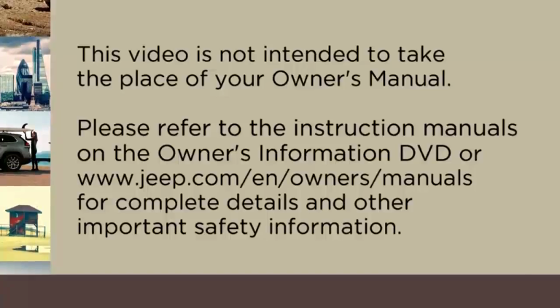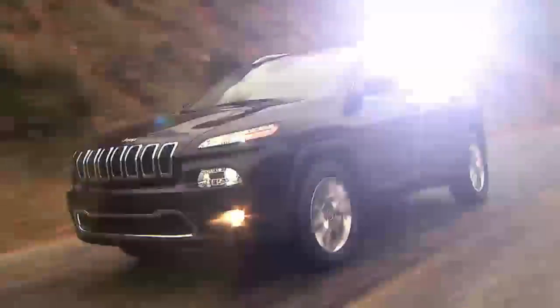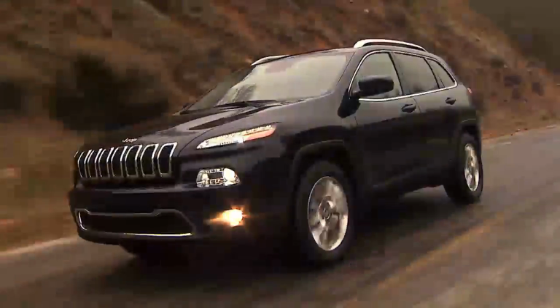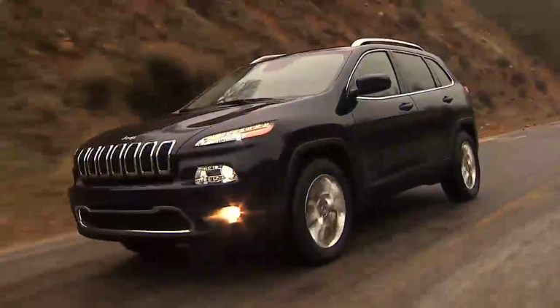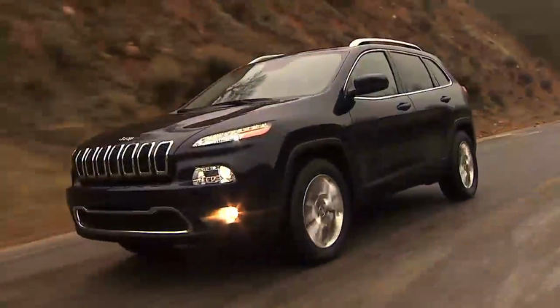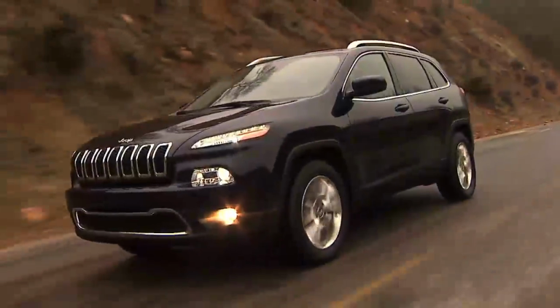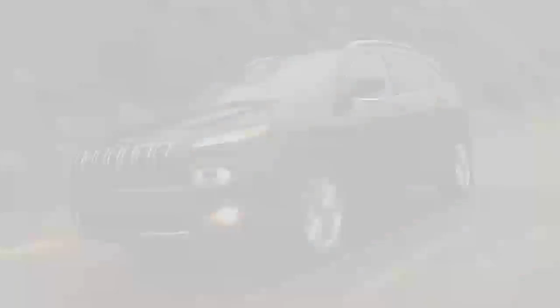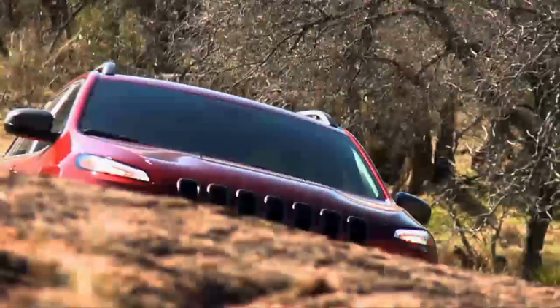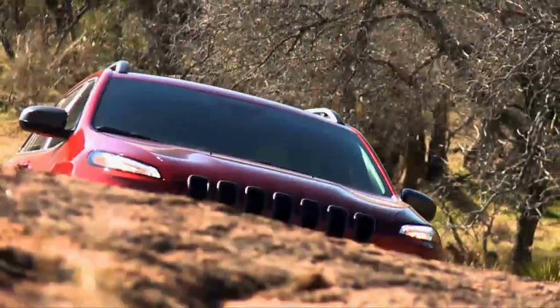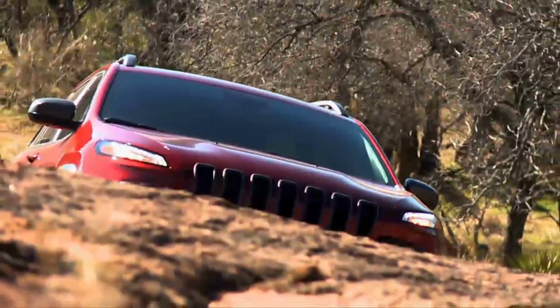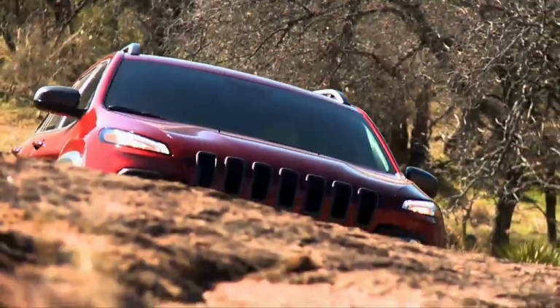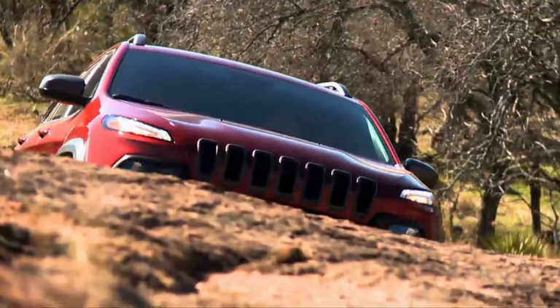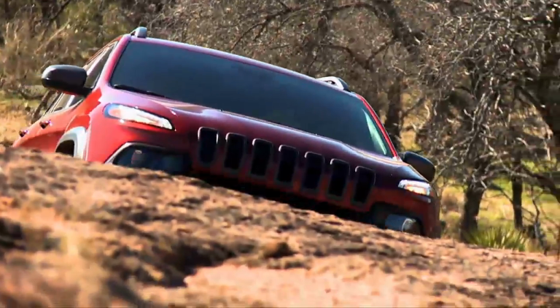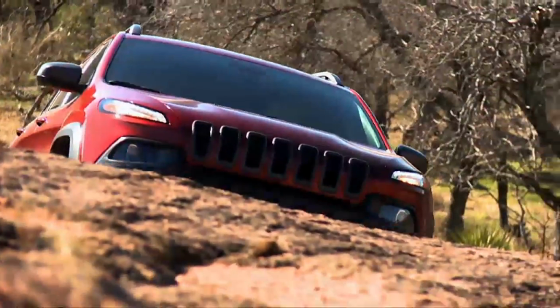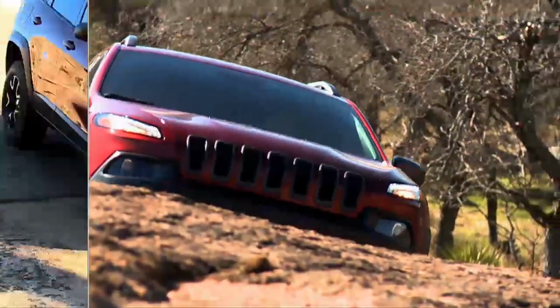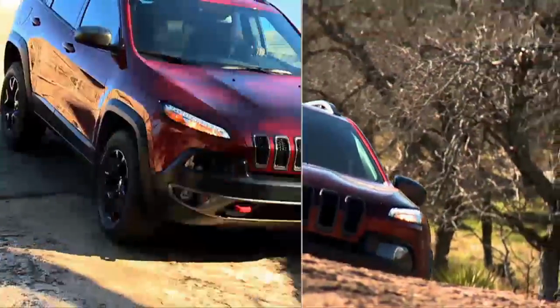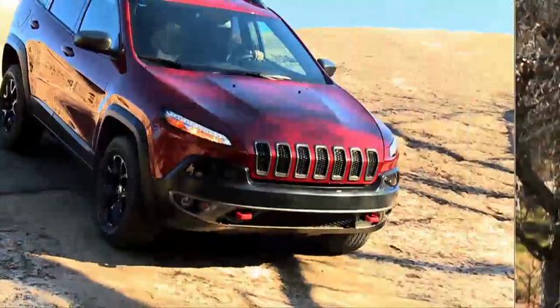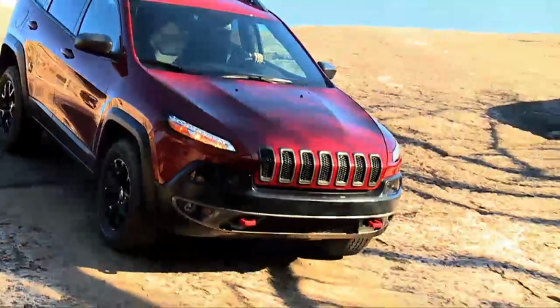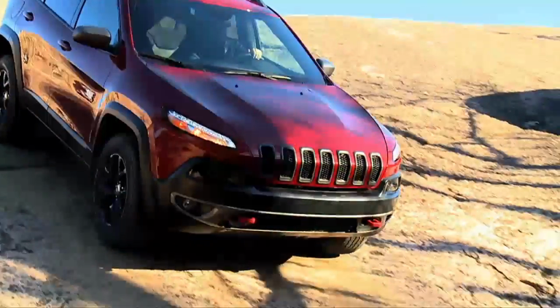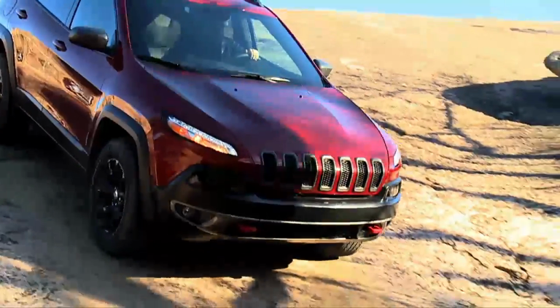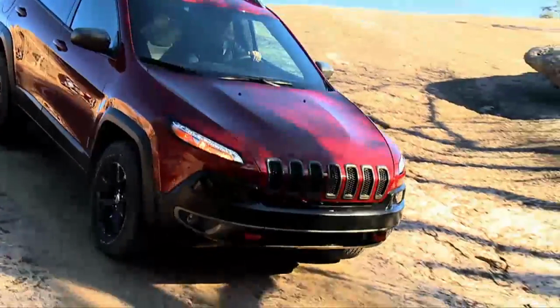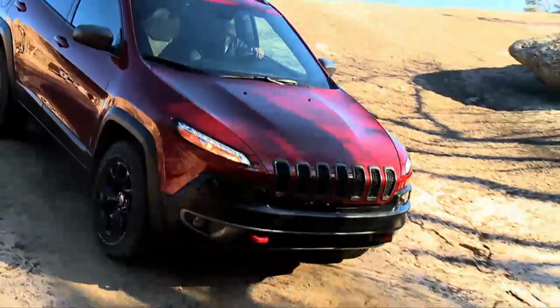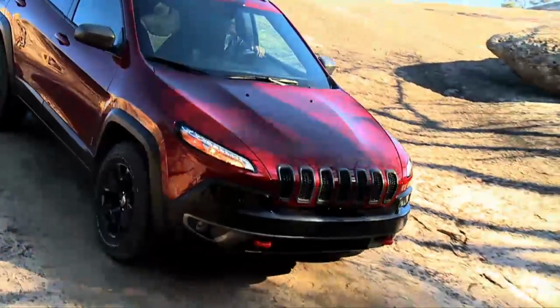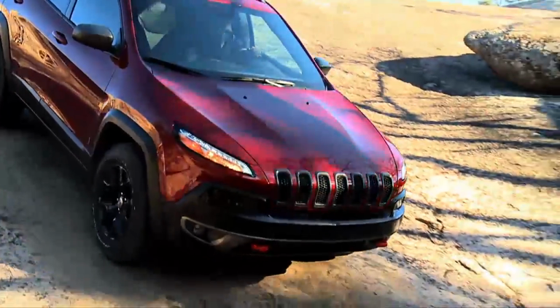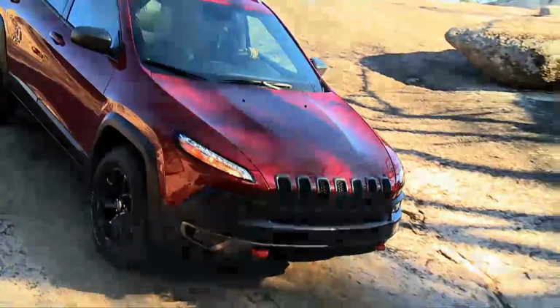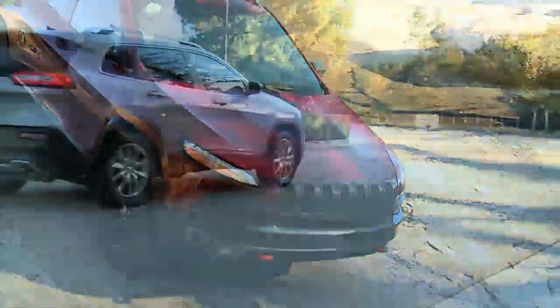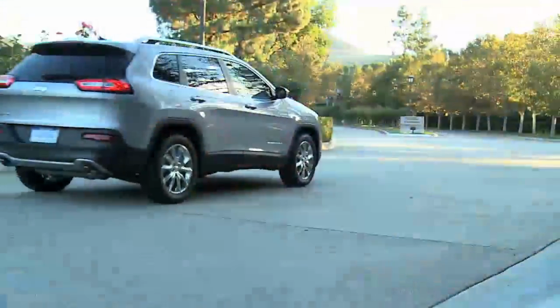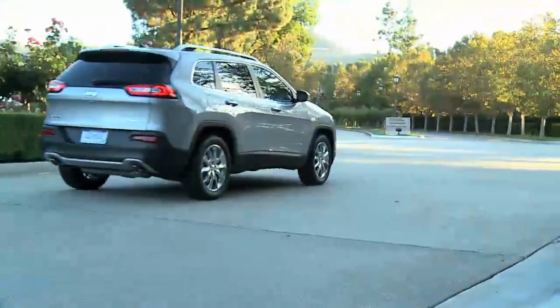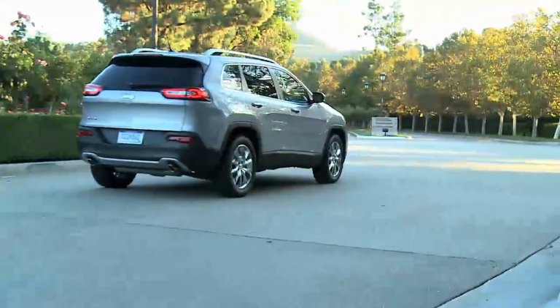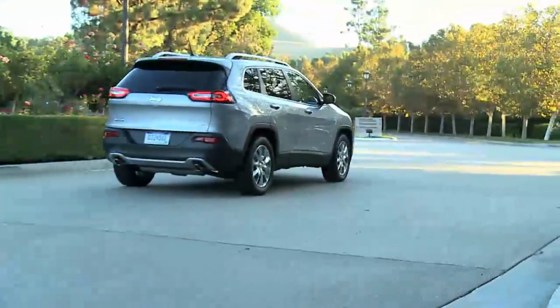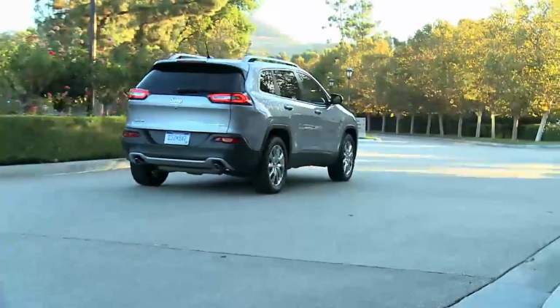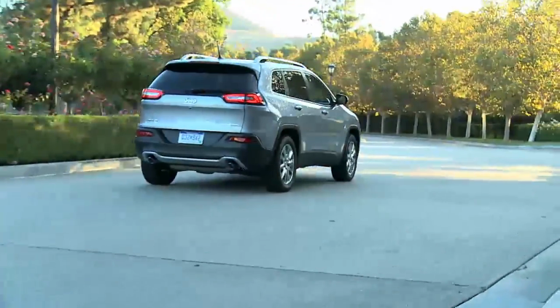Welcome to your new Jeep Cherokee. Now sit back and enjoy the drive.